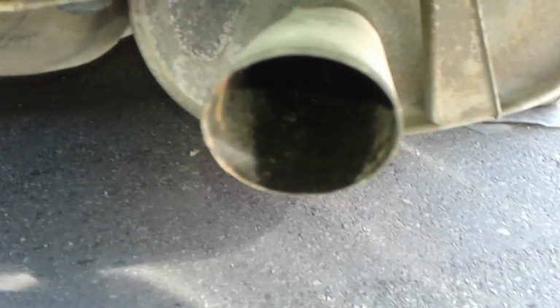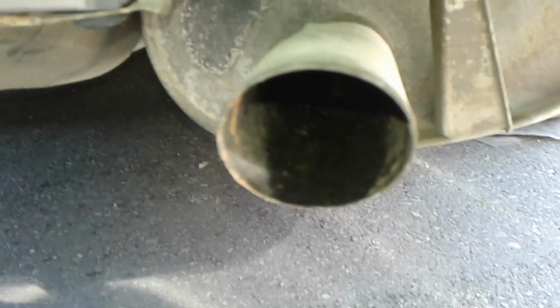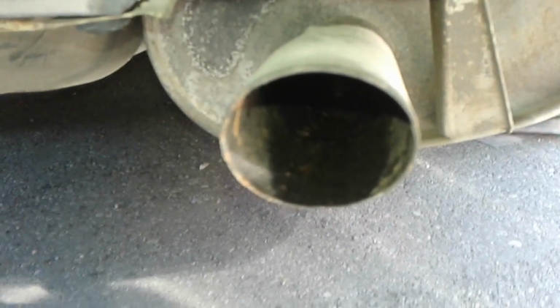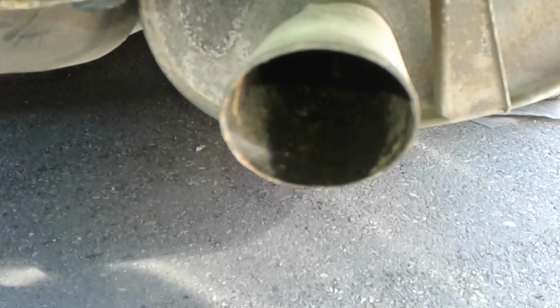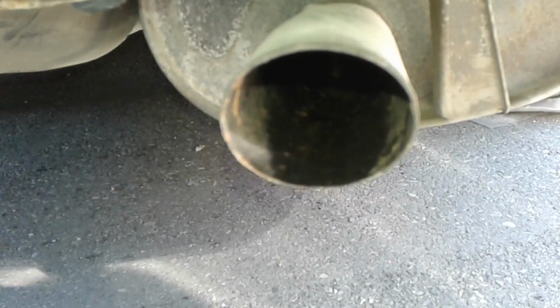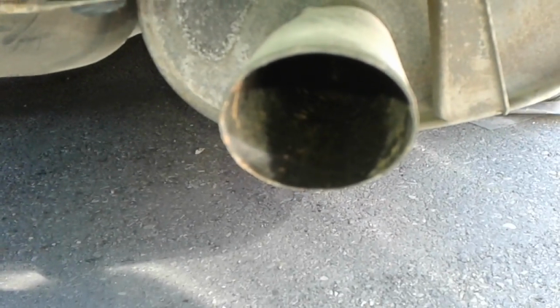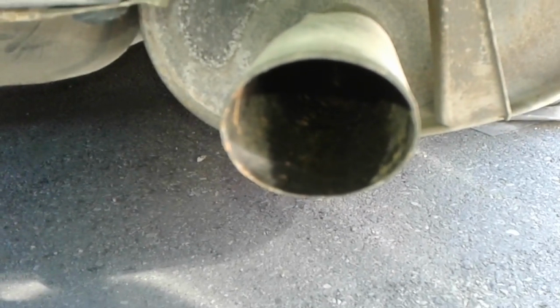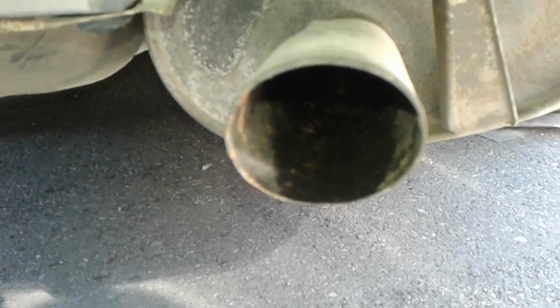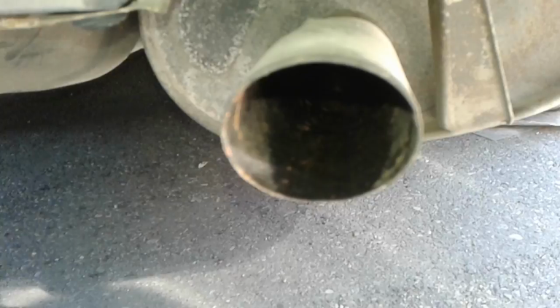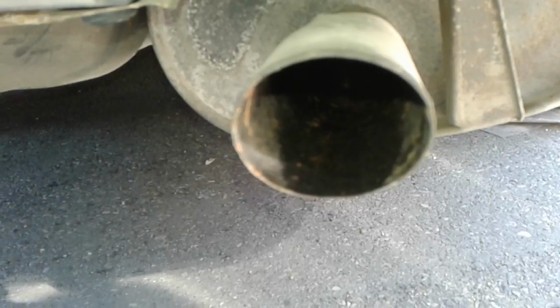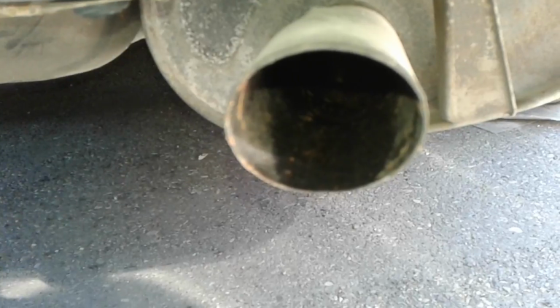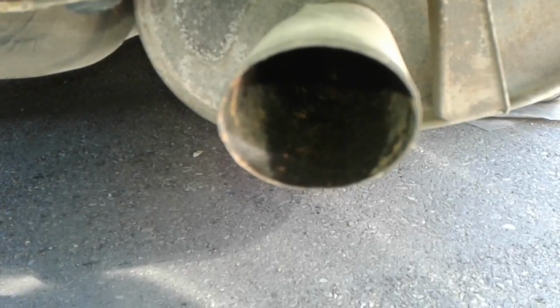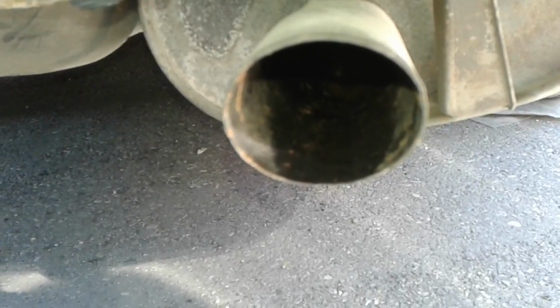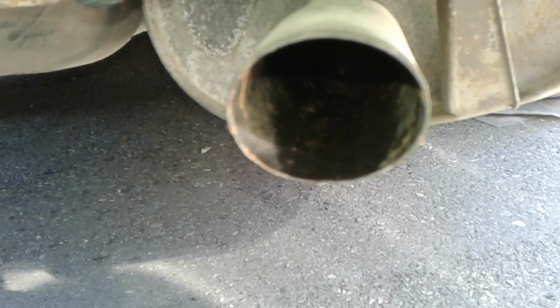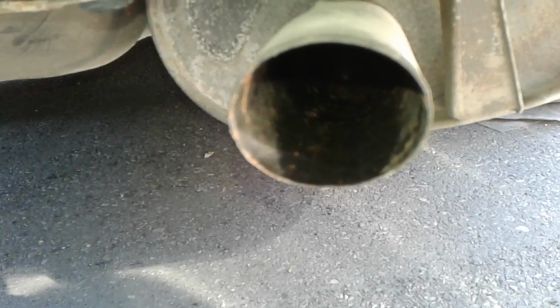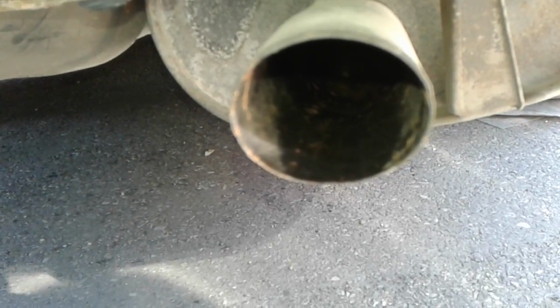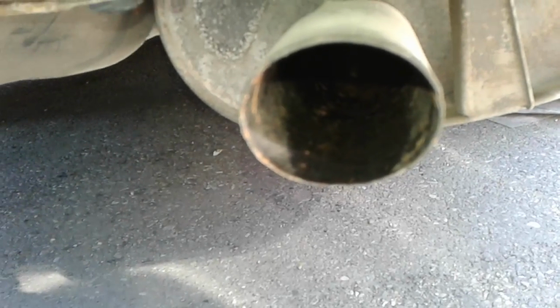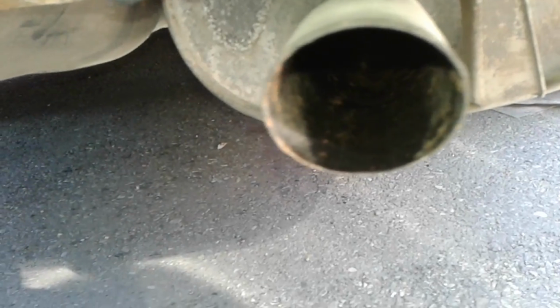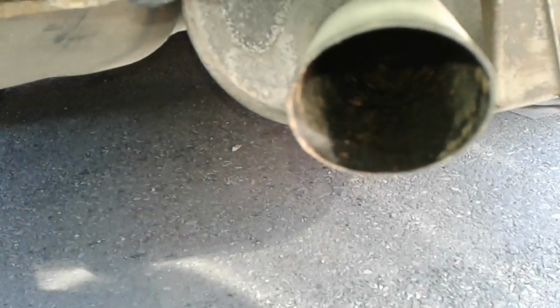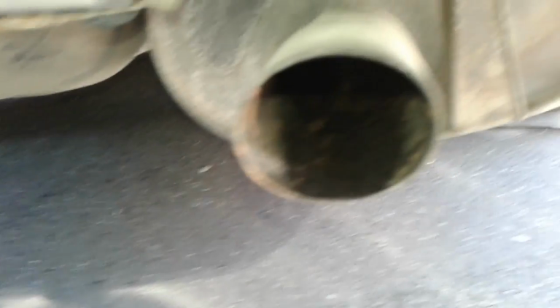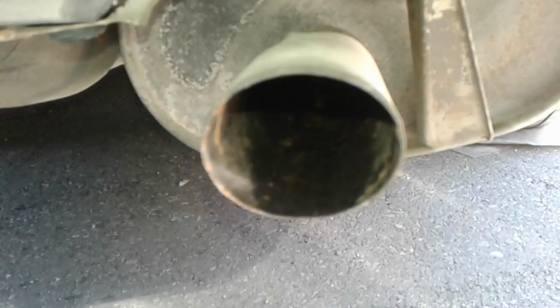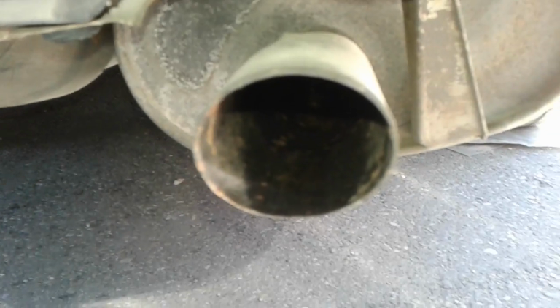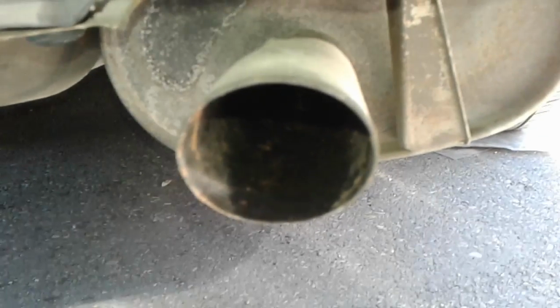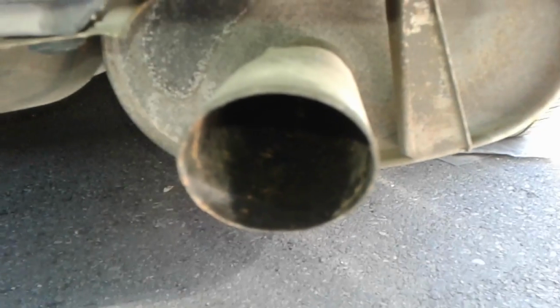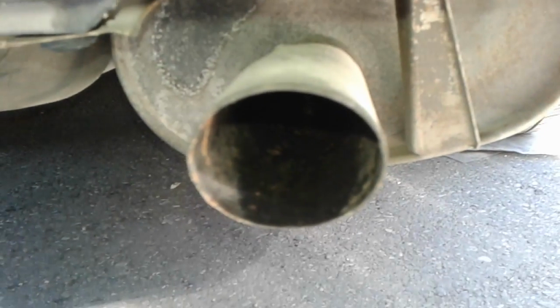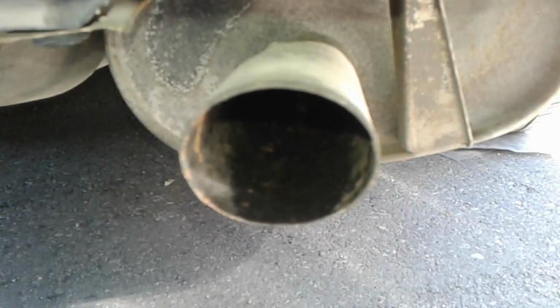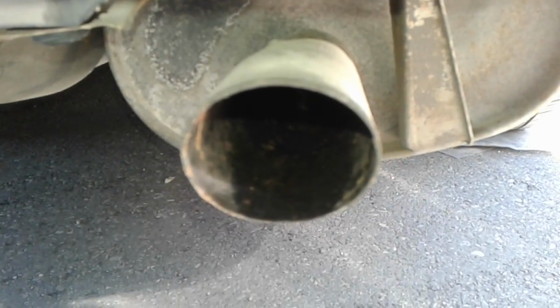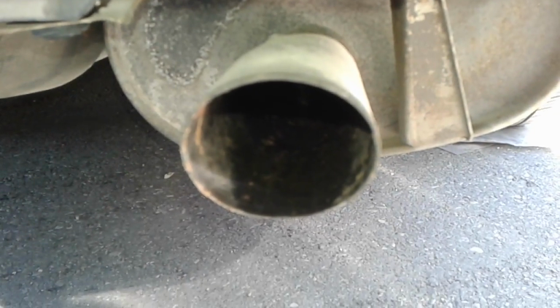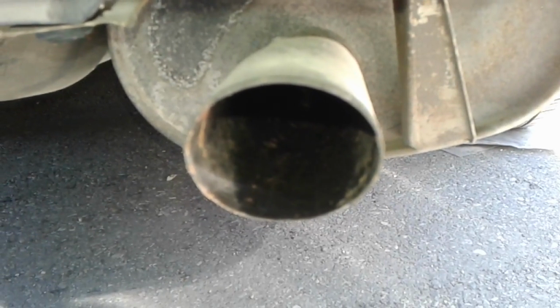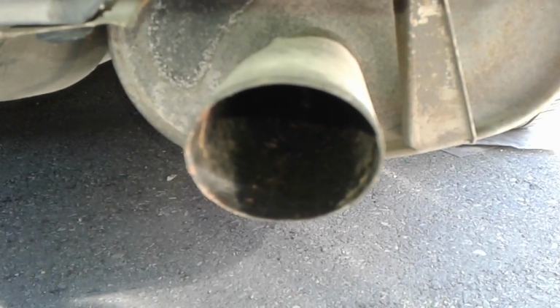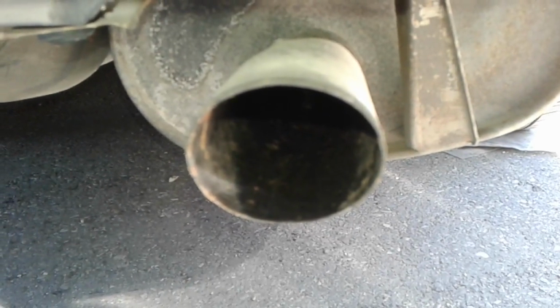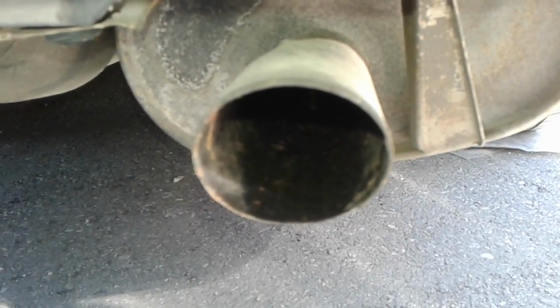On the exhaust, it is clean. Again, a good sign of a good, strong motor on this Toyota Camry.